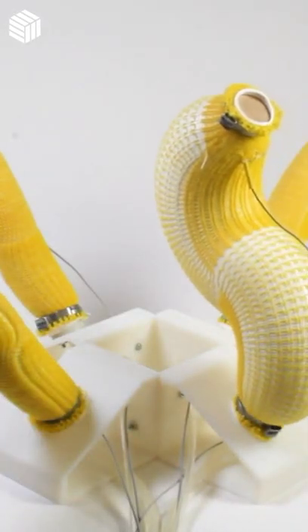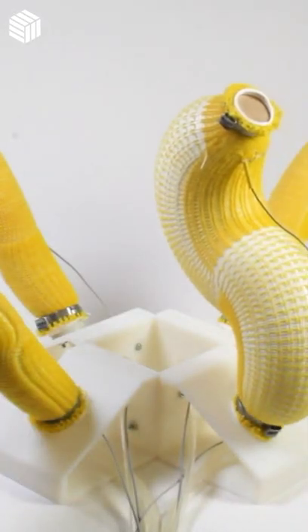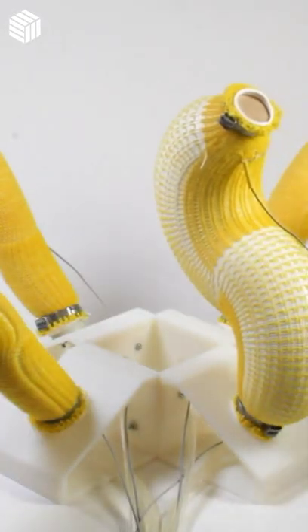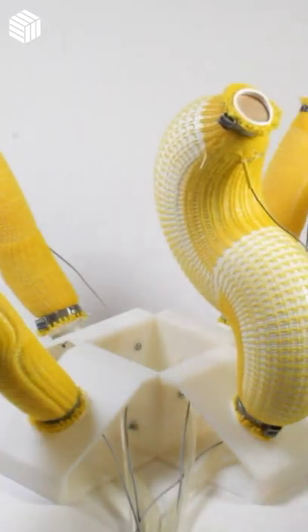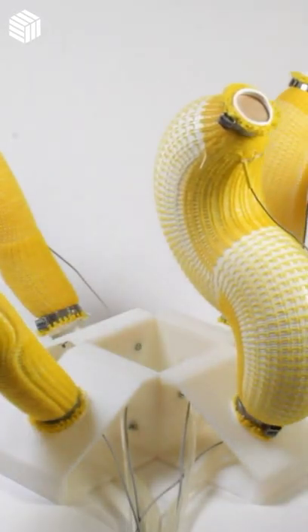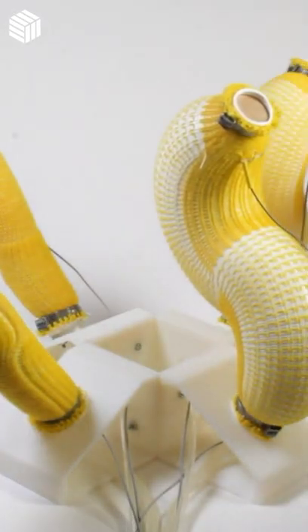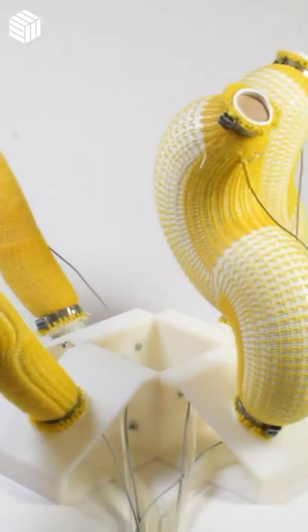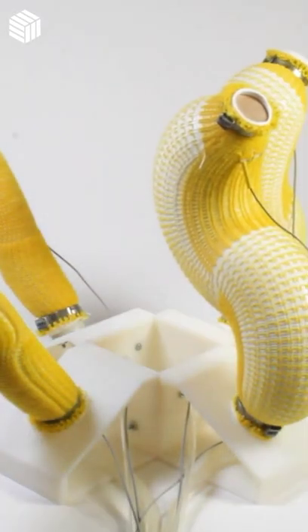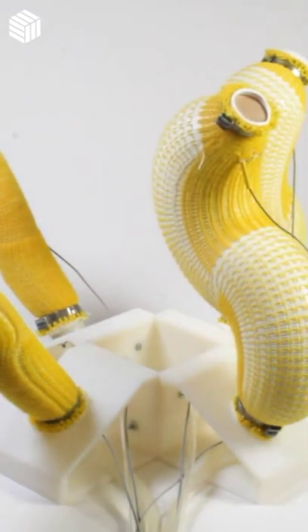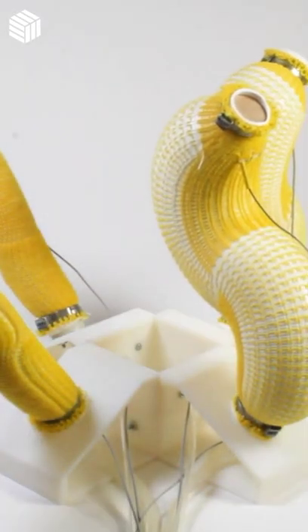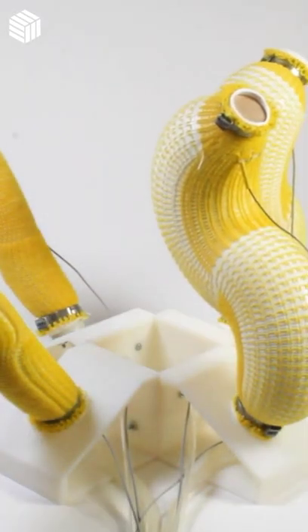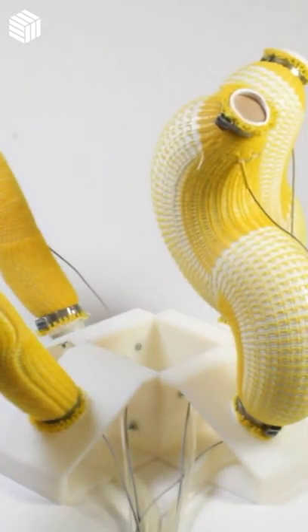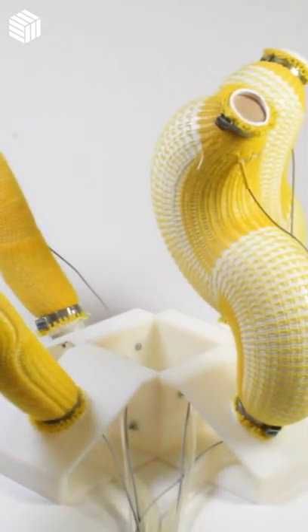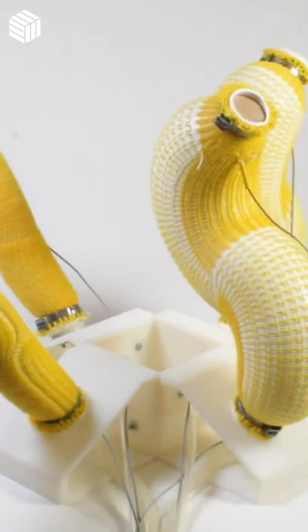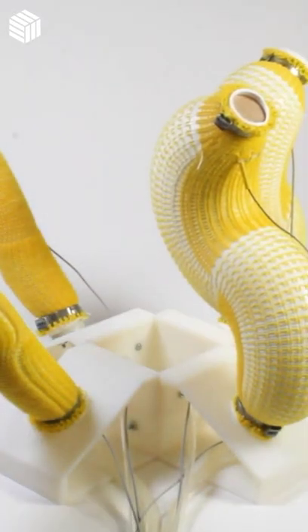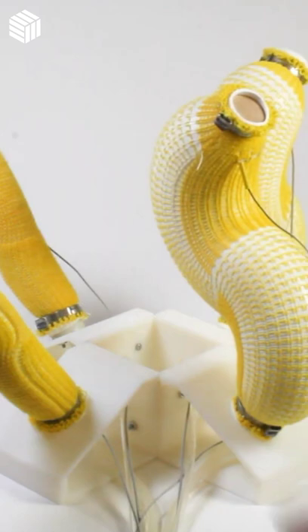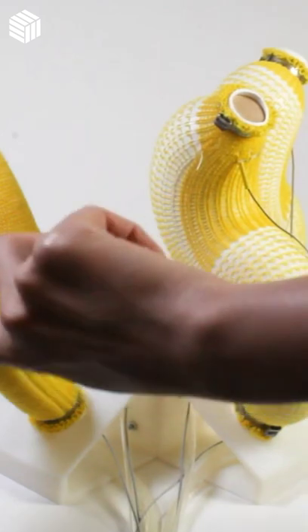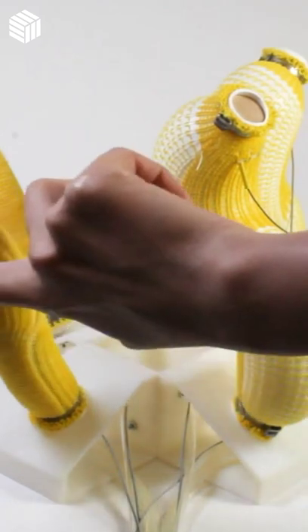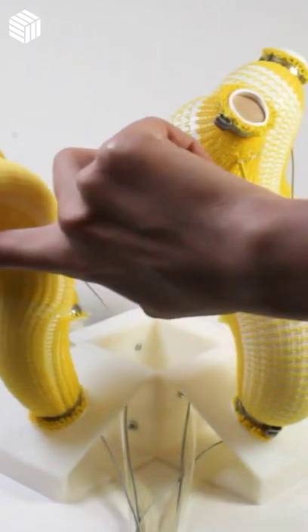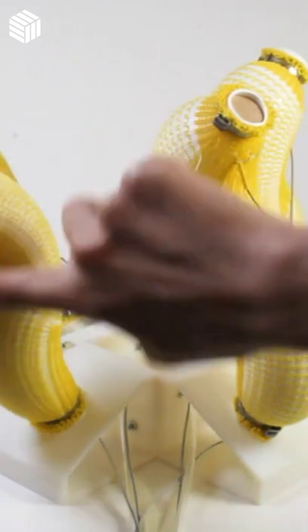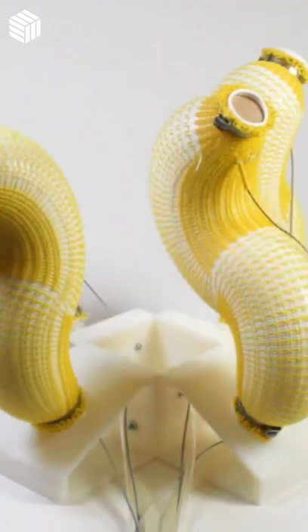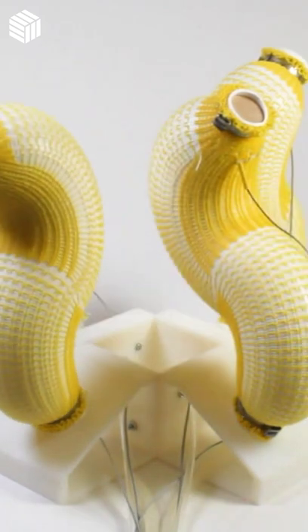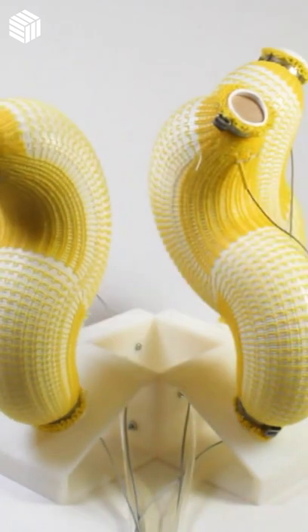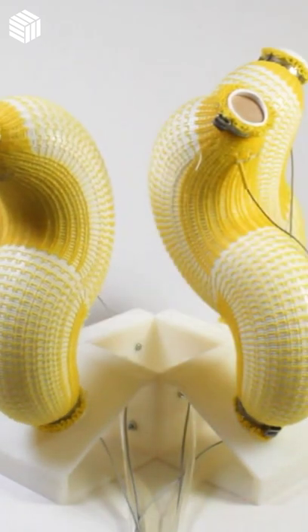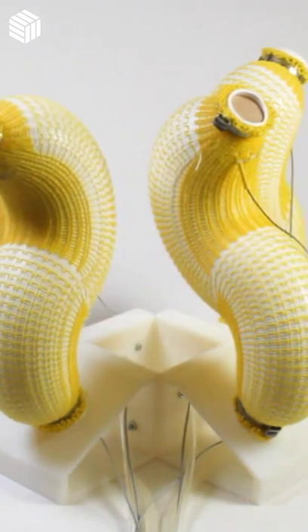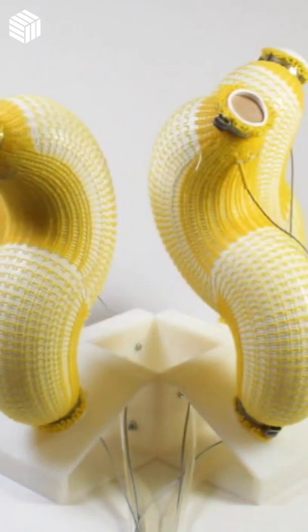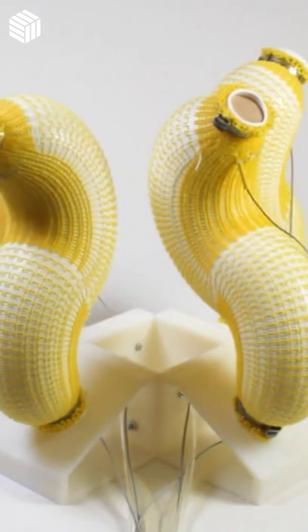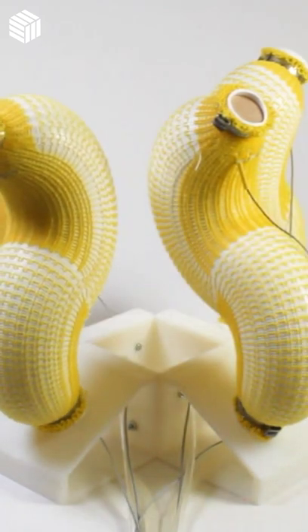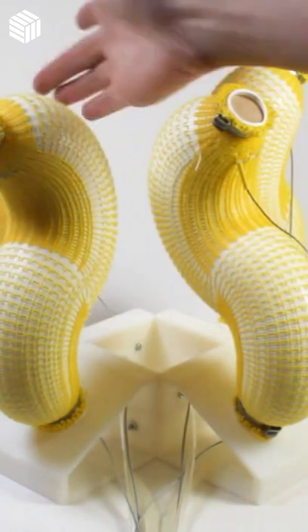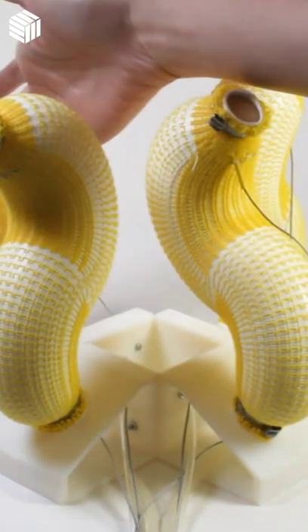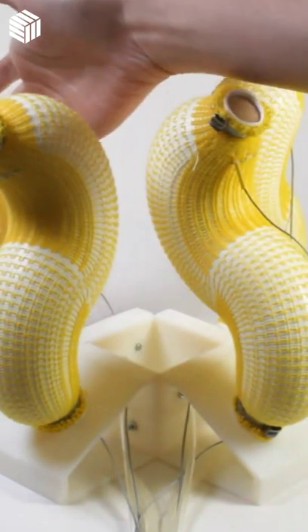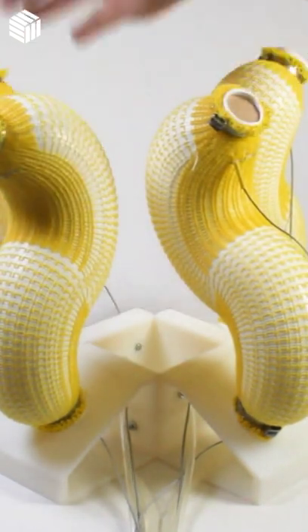The knitted actuator integrates conductive yarn for sensing, allowing the actuators to feel what they touch.